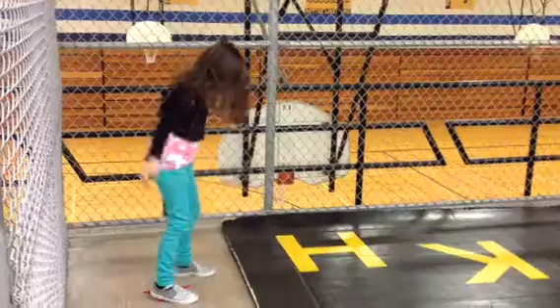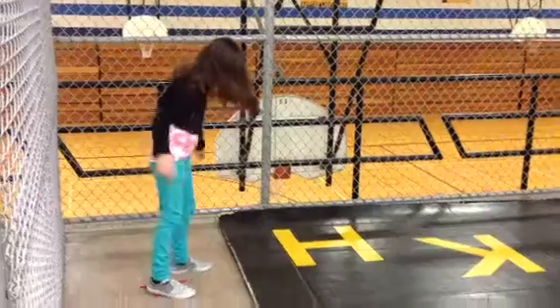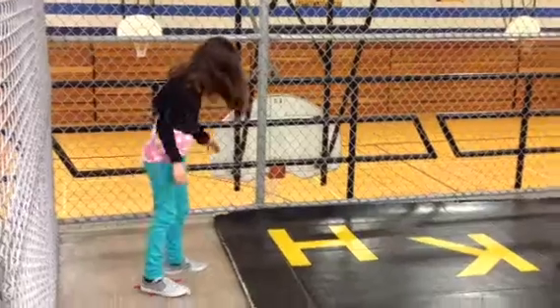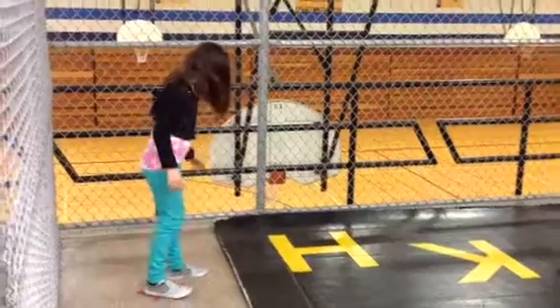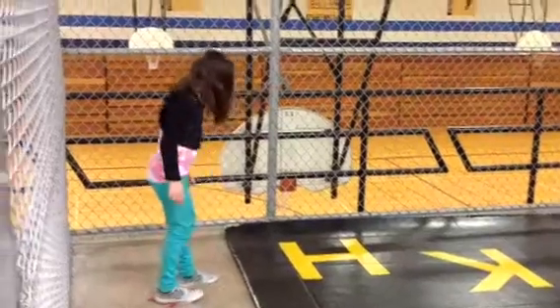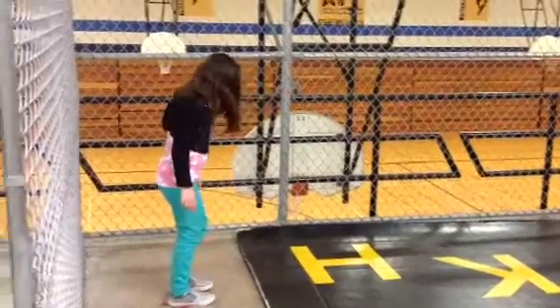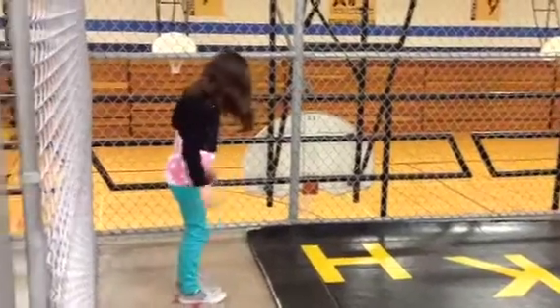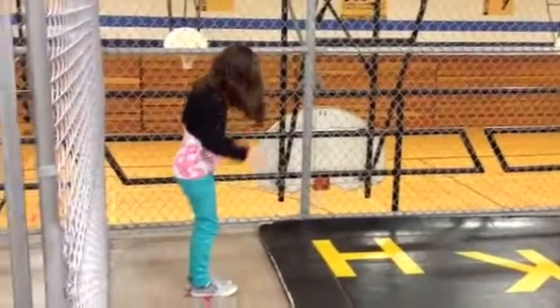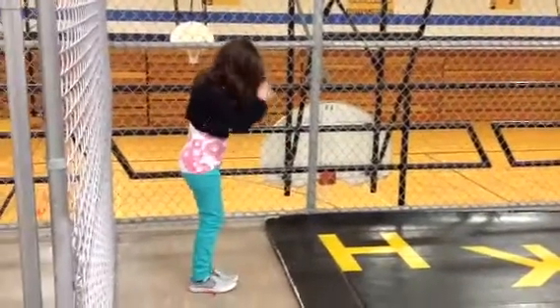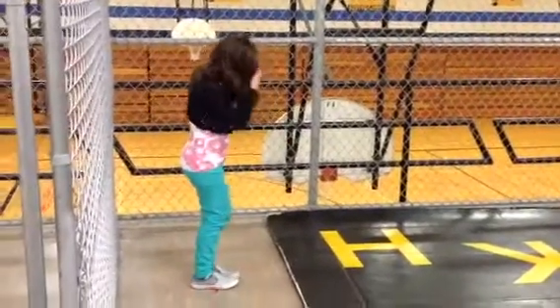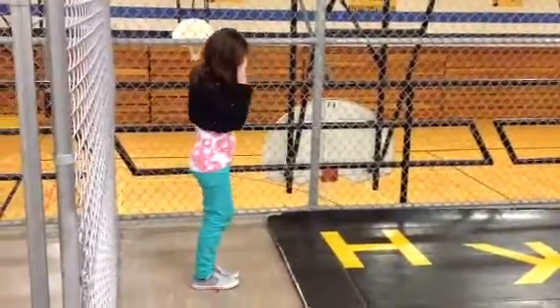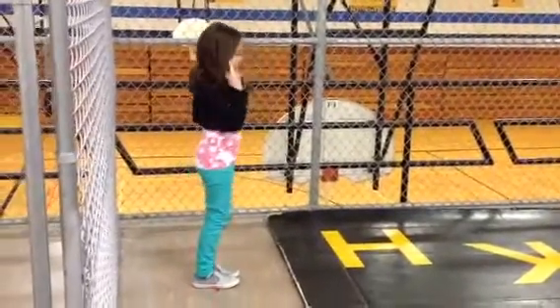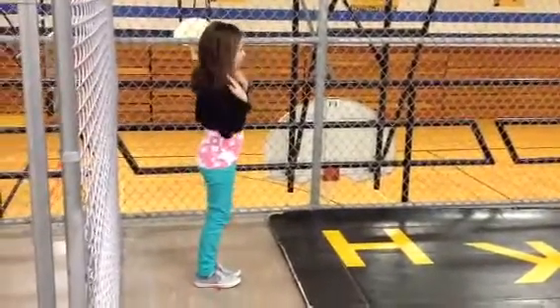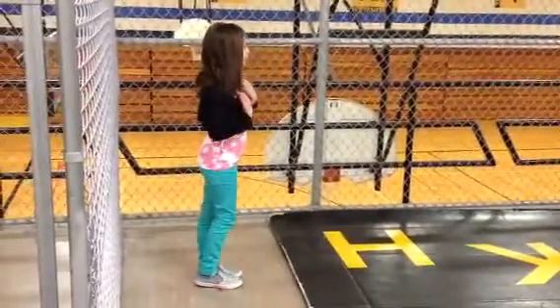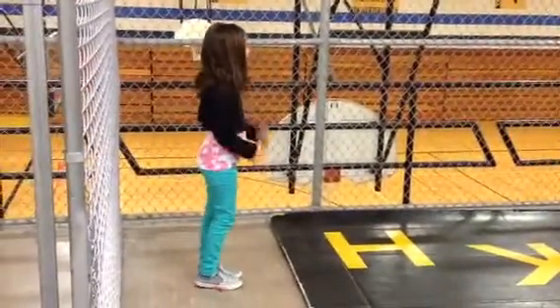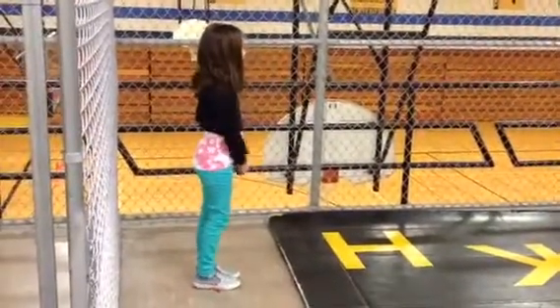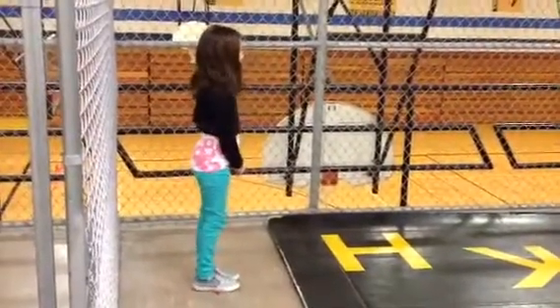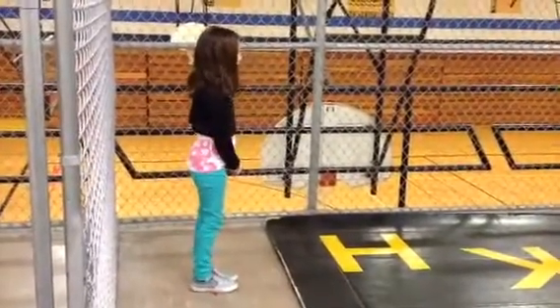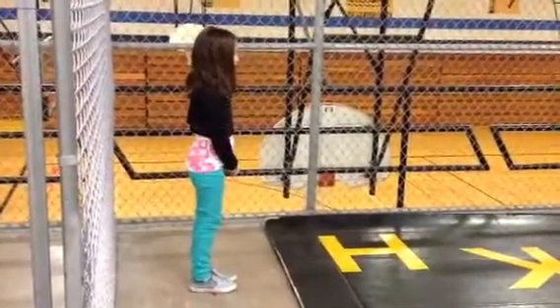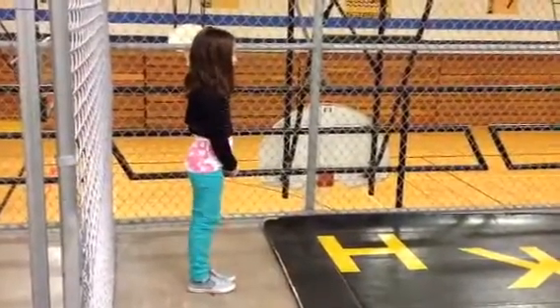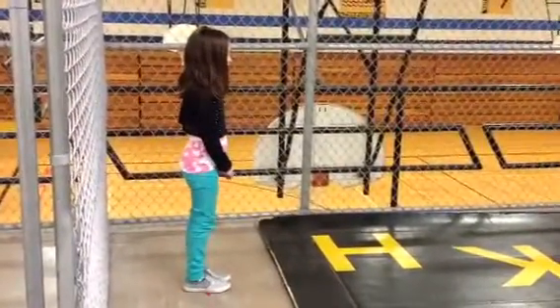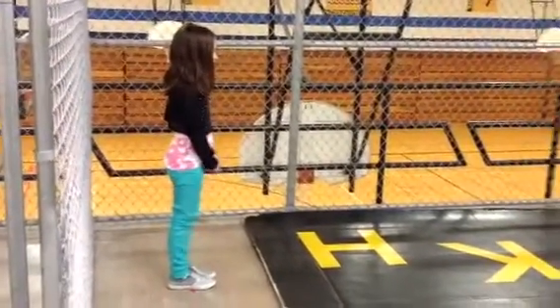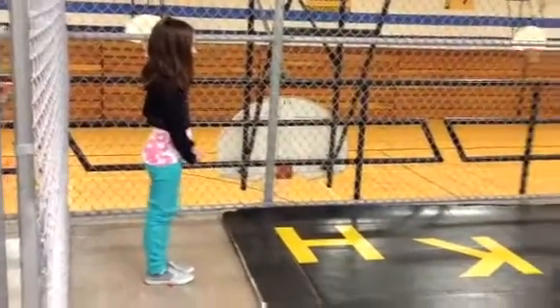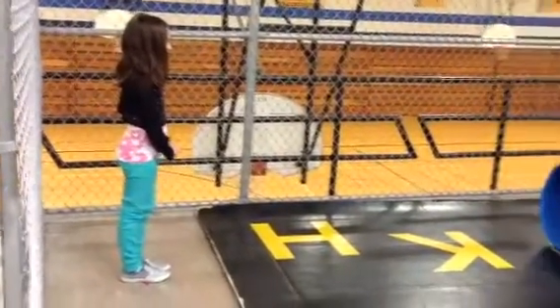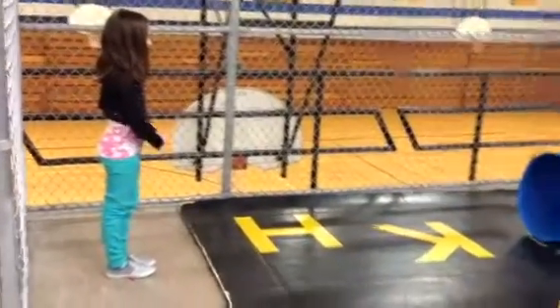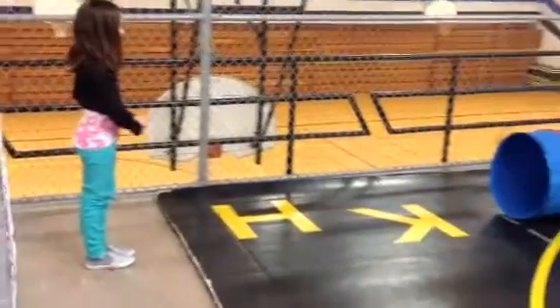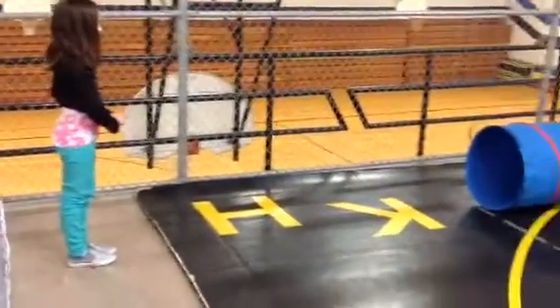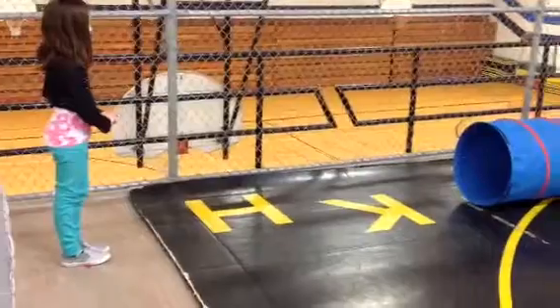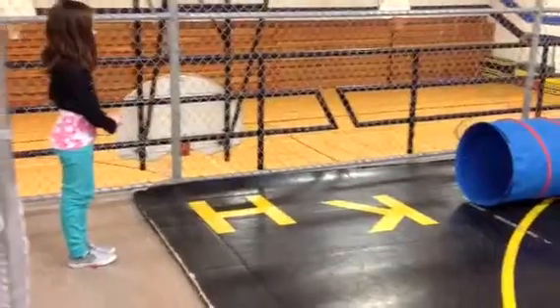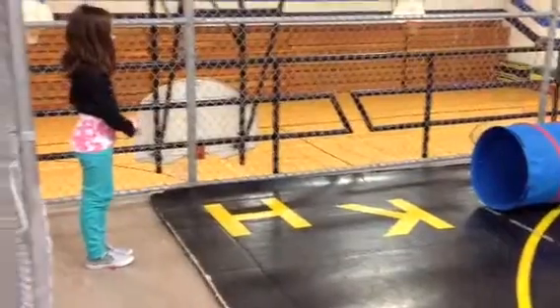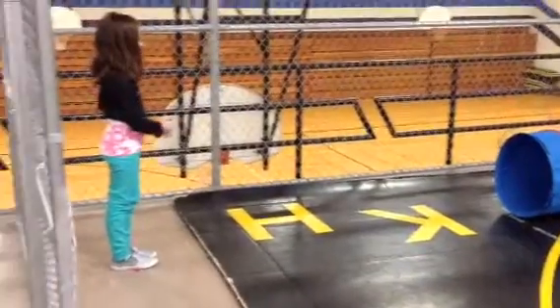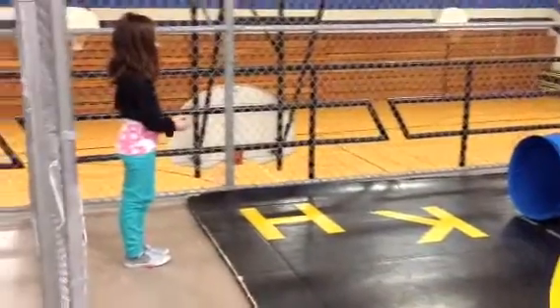Hi everyone, we have a 5th grade helper demonstrating the obstacle course for today. We start at the KH there.